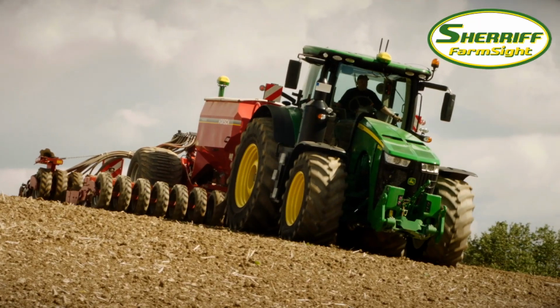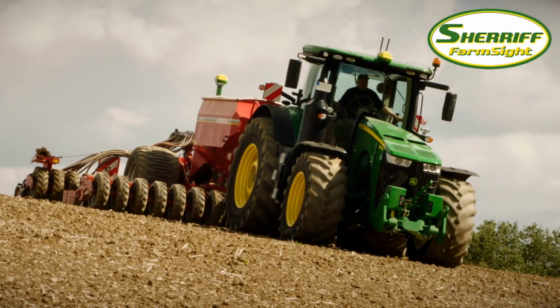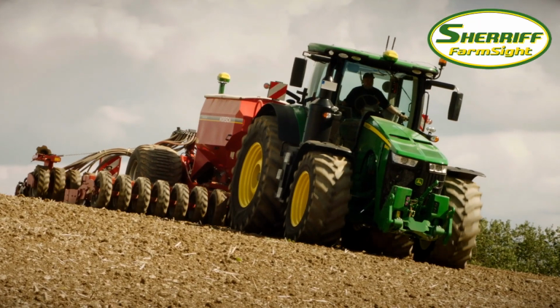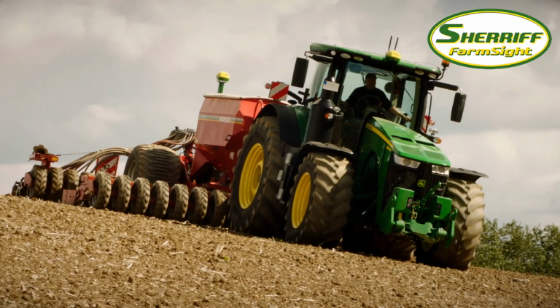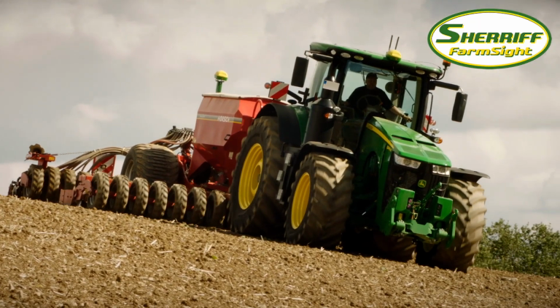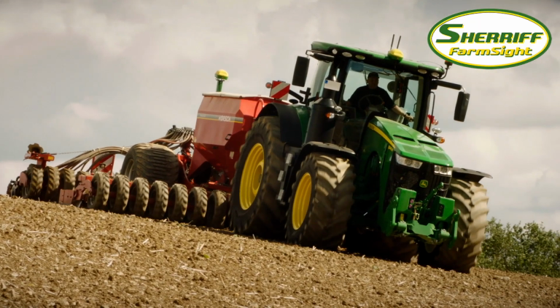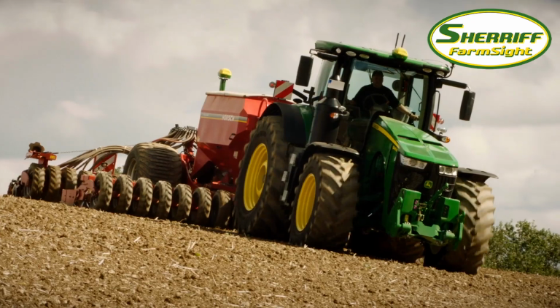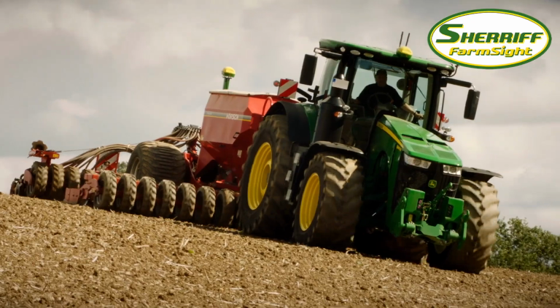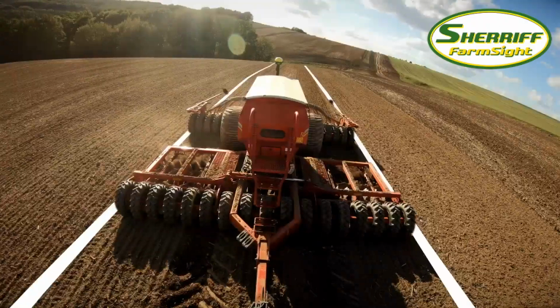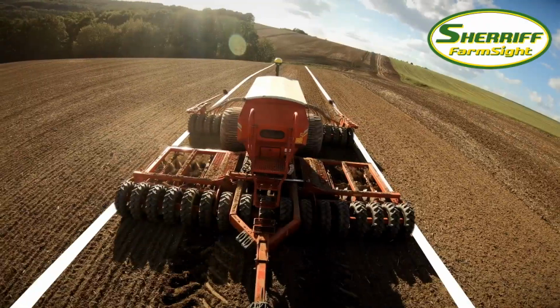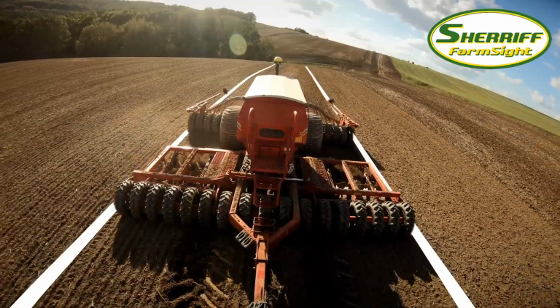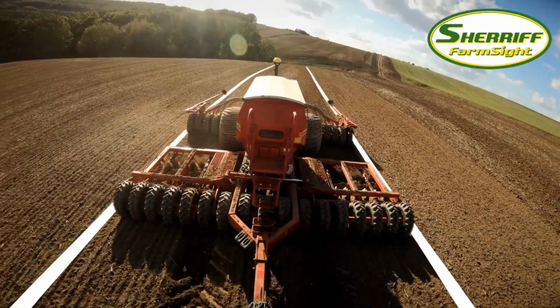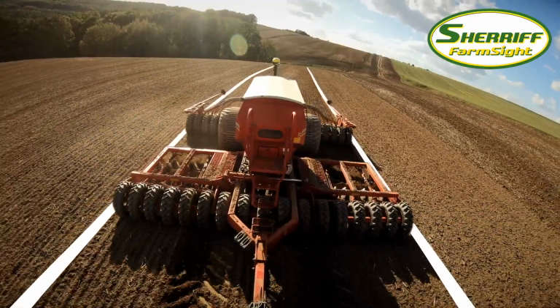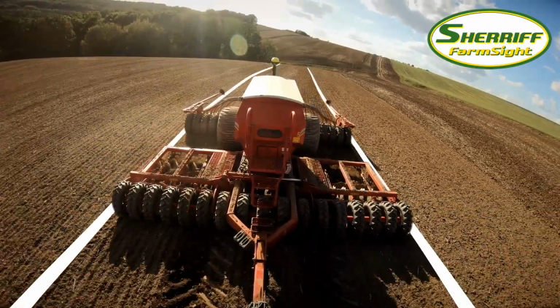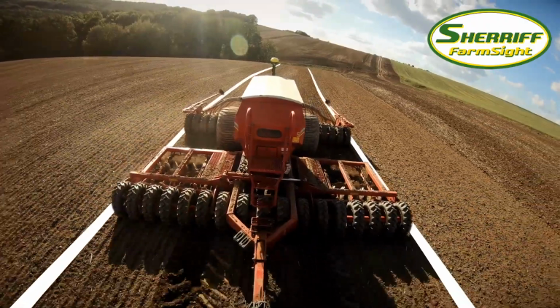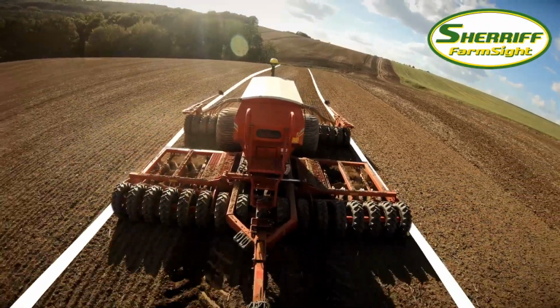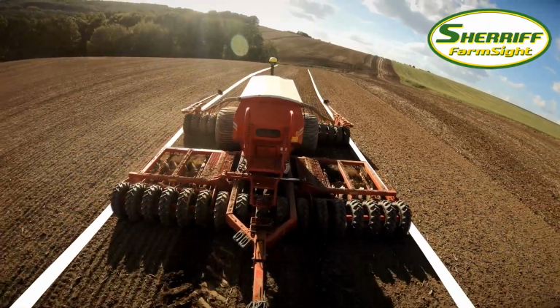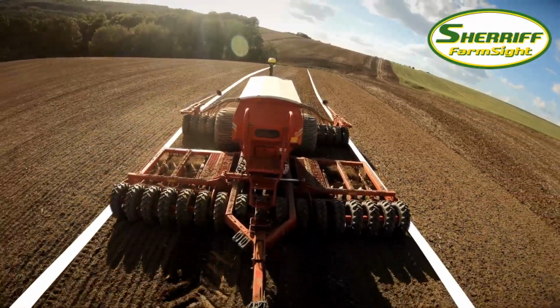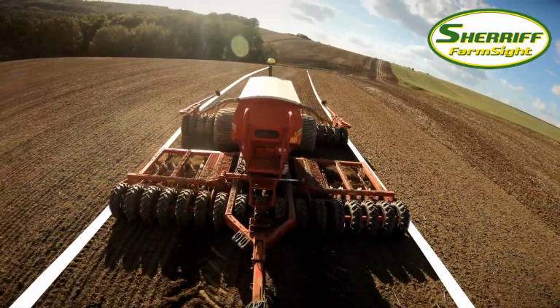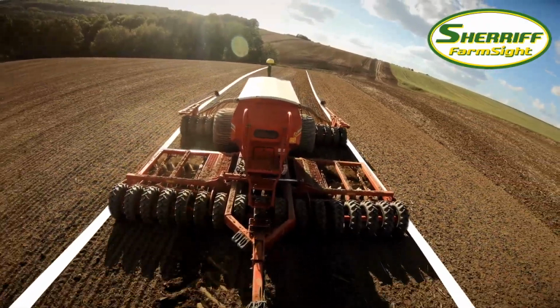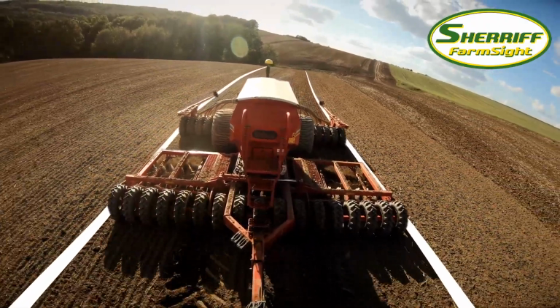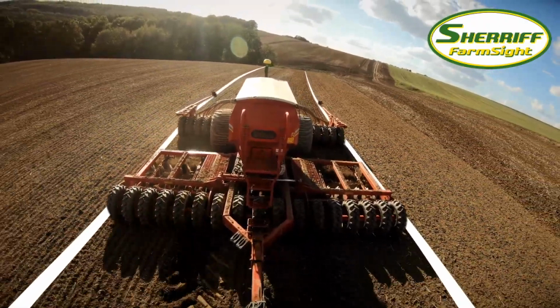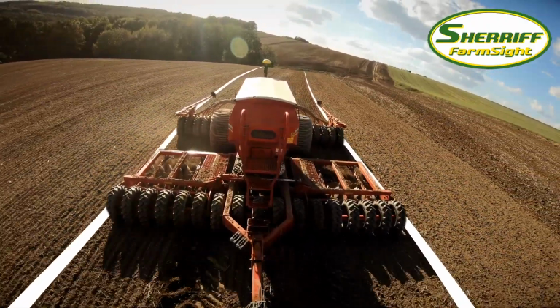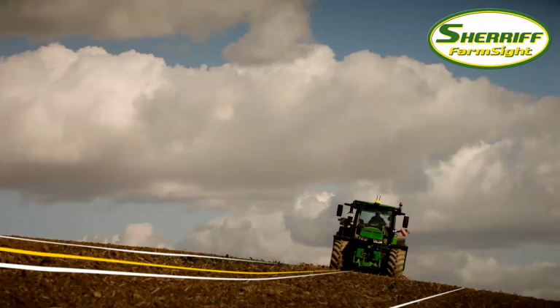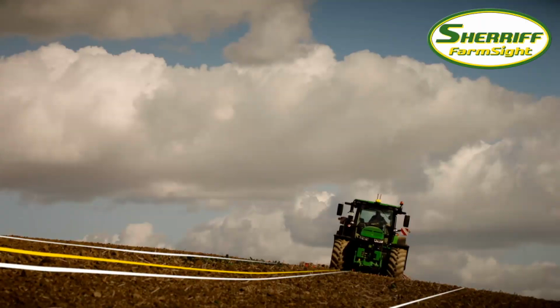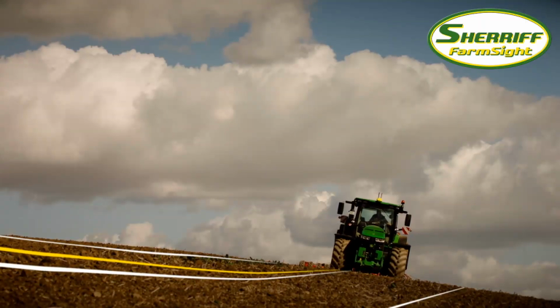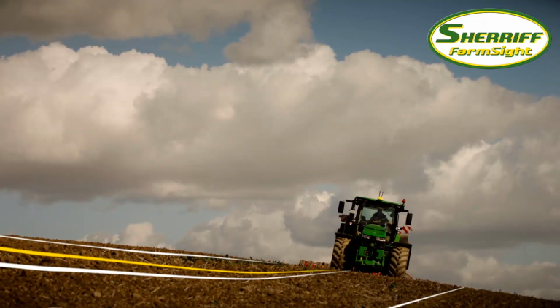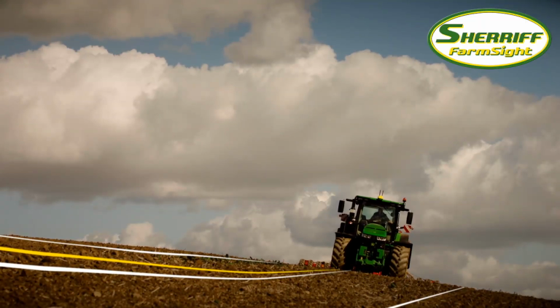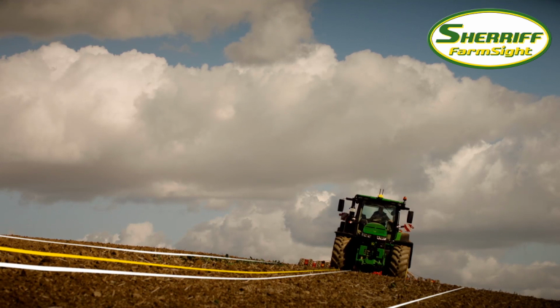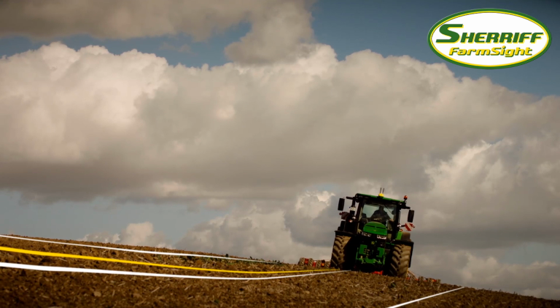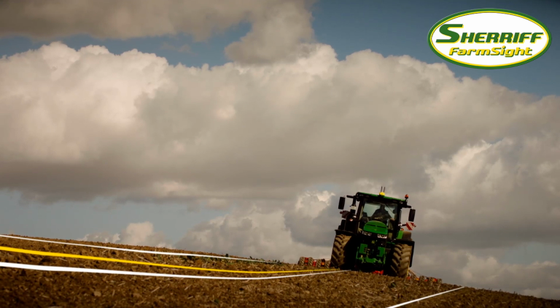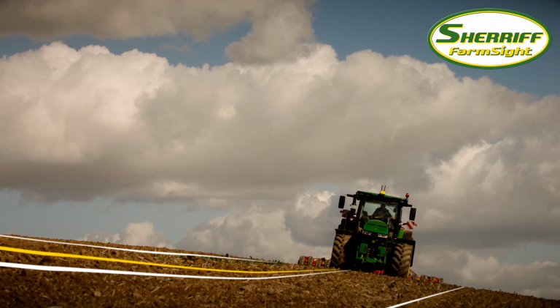Irrespective of the terrain, you can now achieve the highest precision standards in all your seeding, planting, and tillage operations.